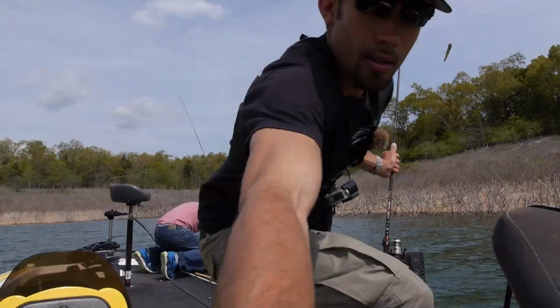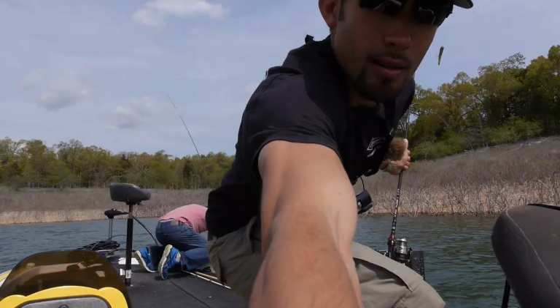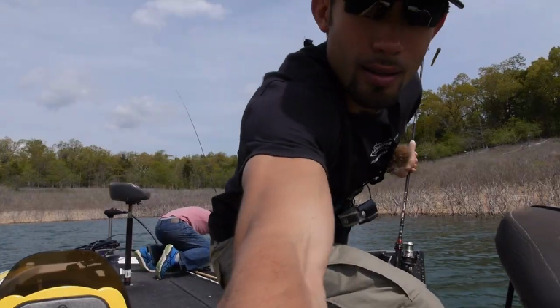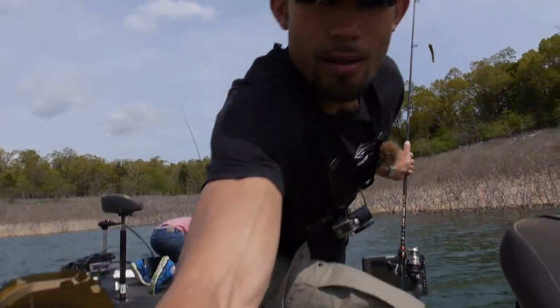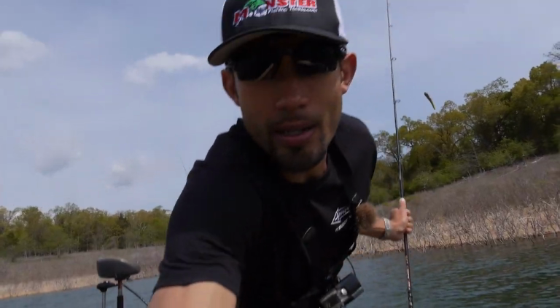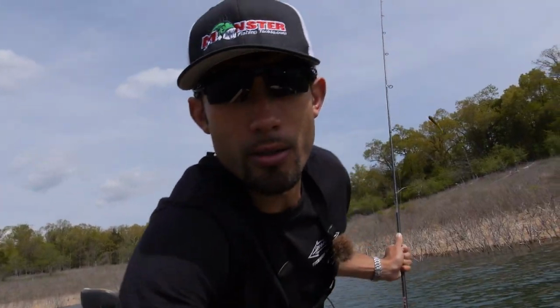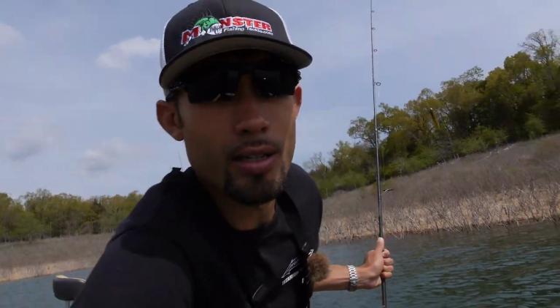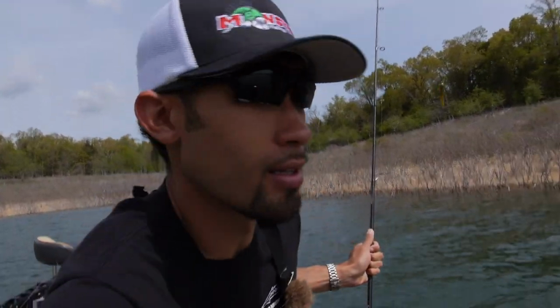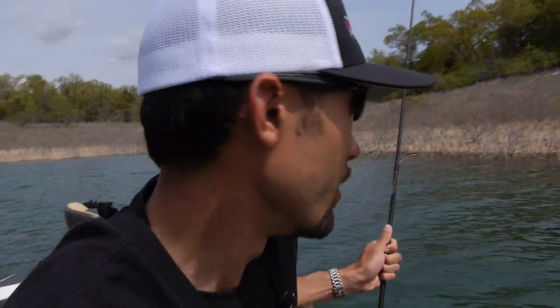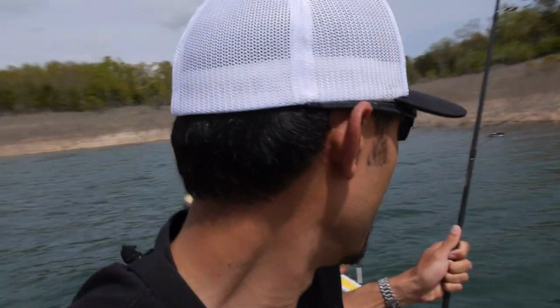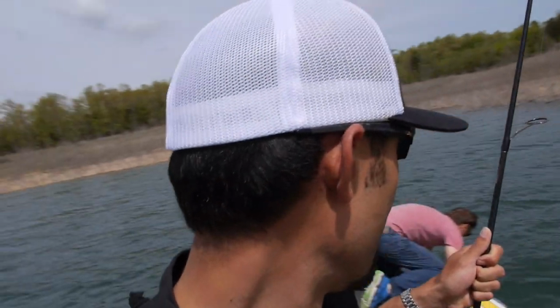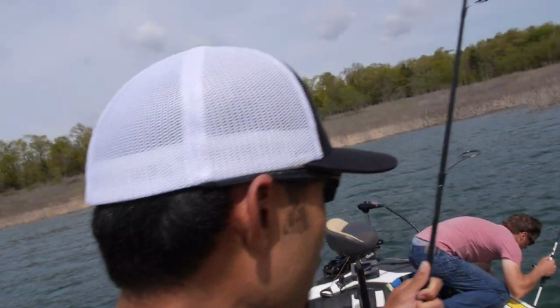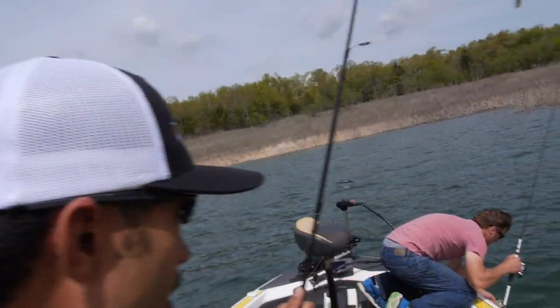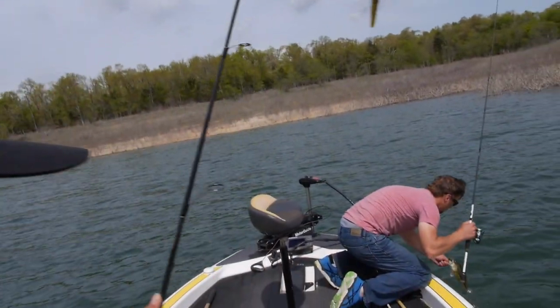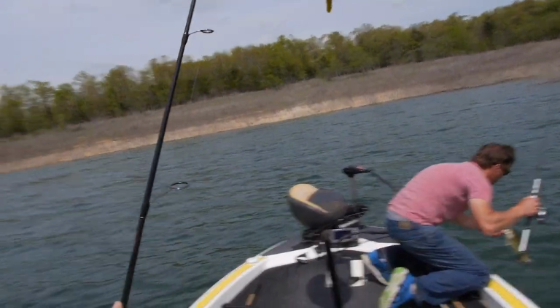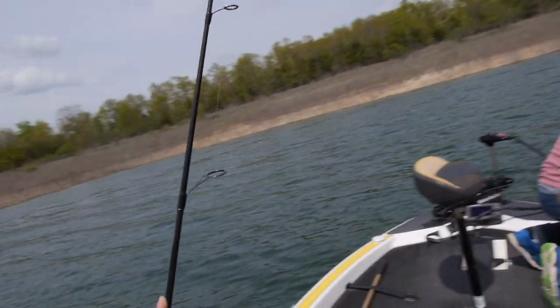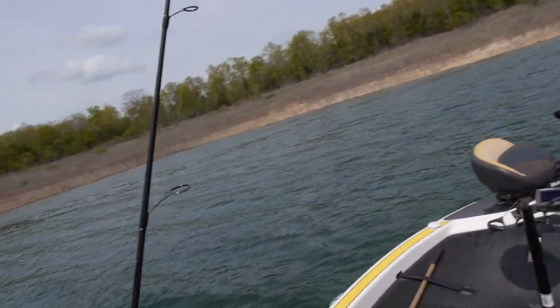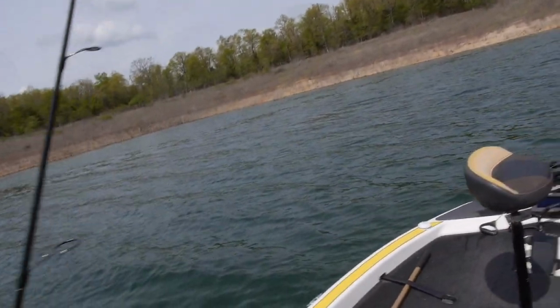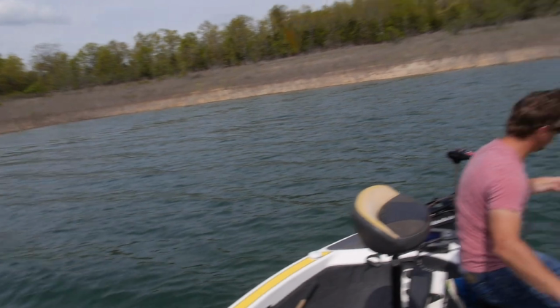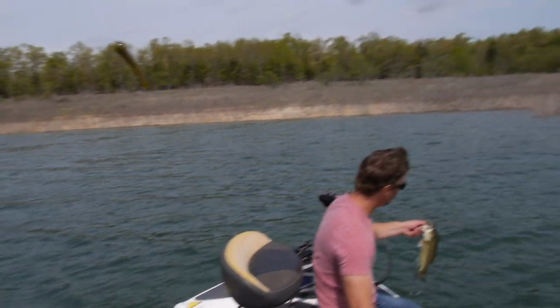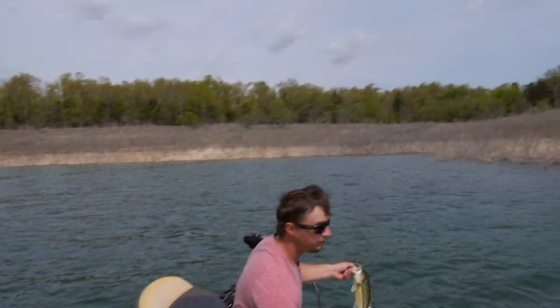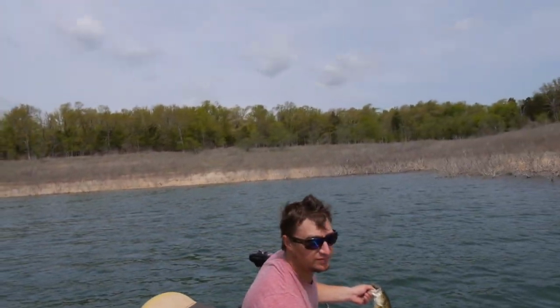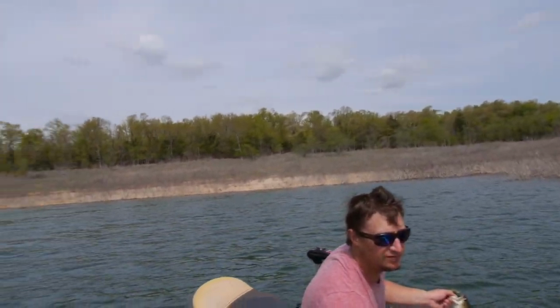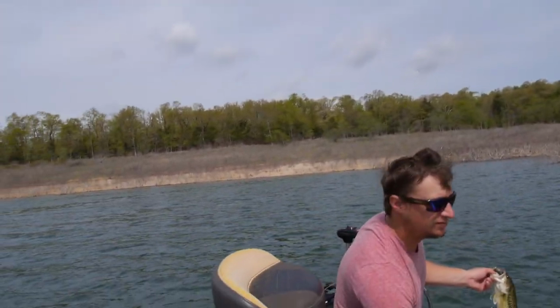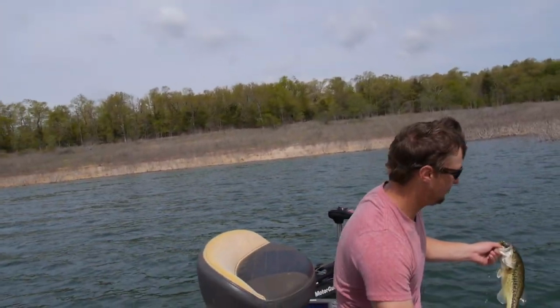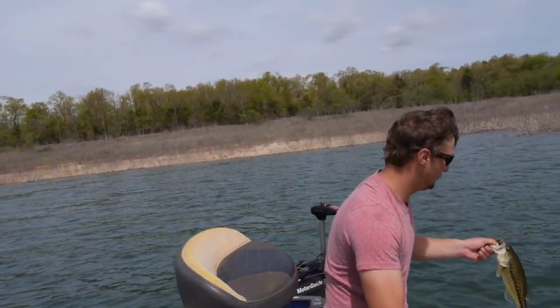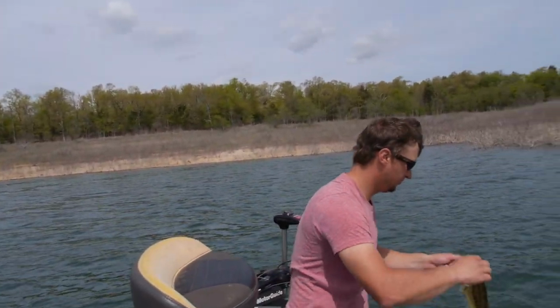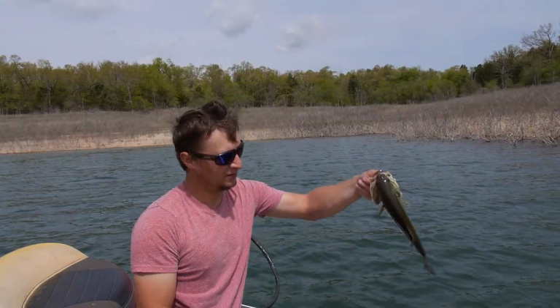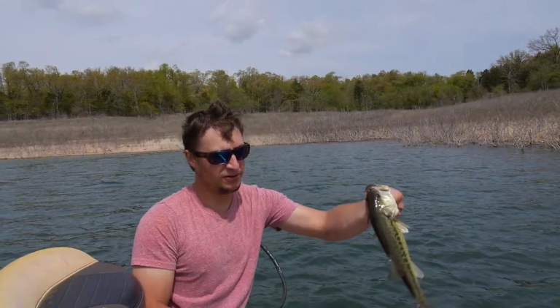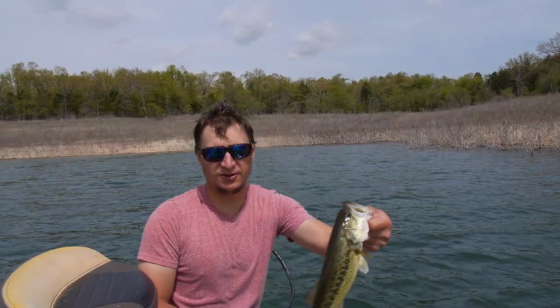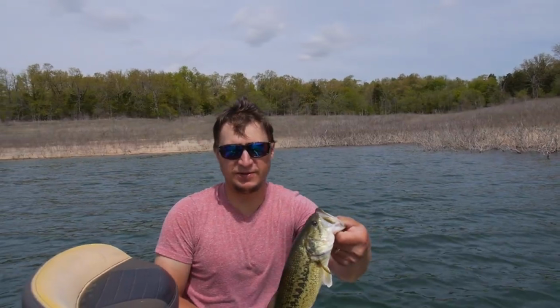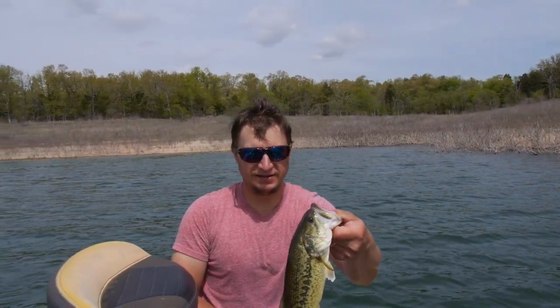Love that green color. But we eat this? Oh yeah. A largemouth!